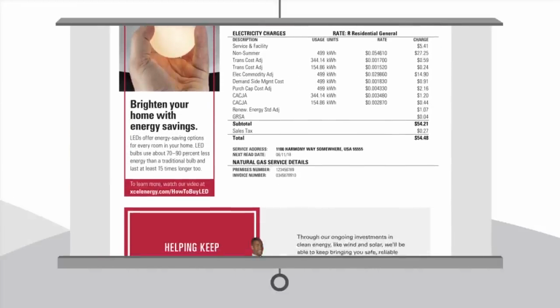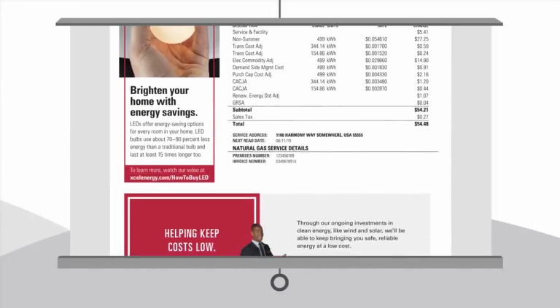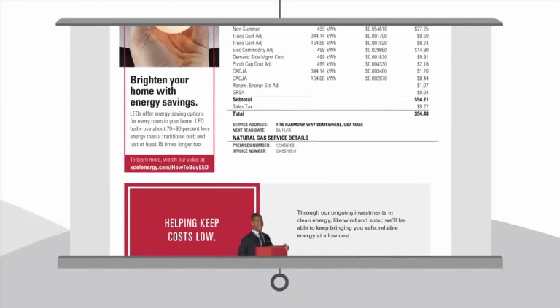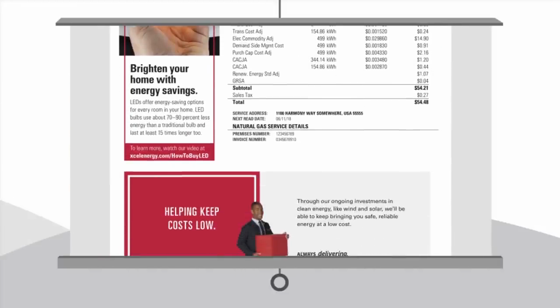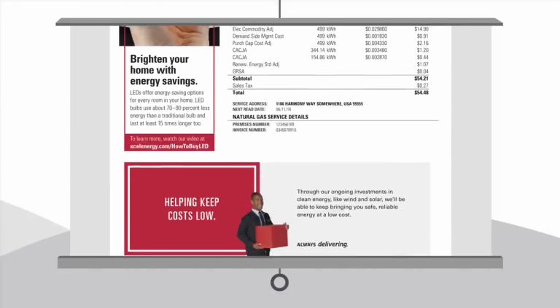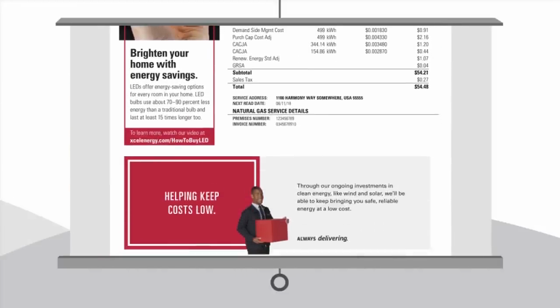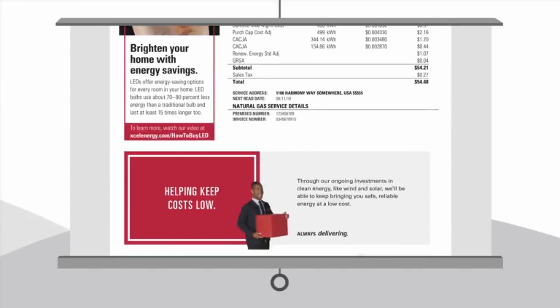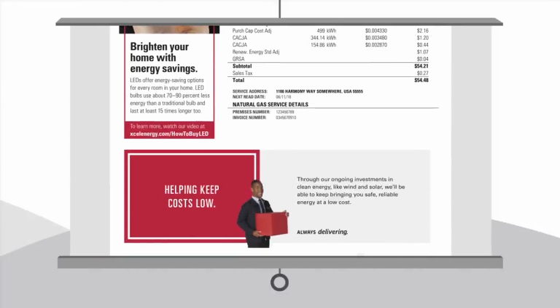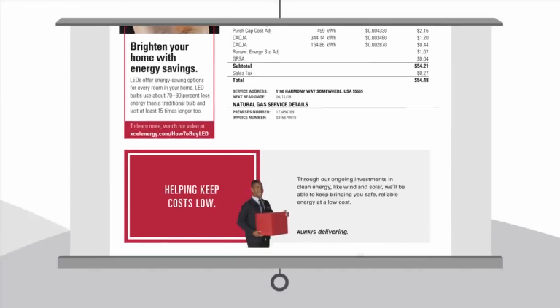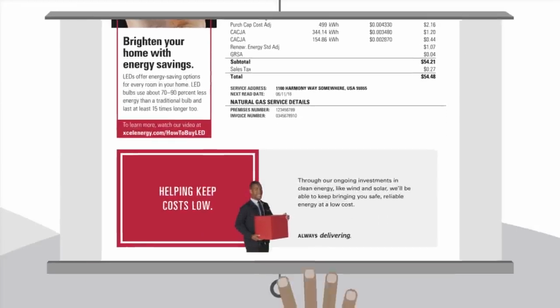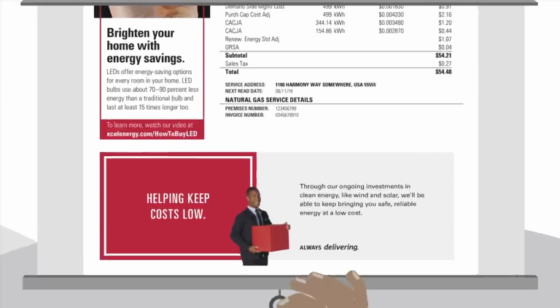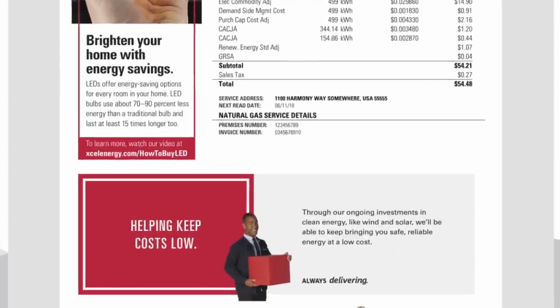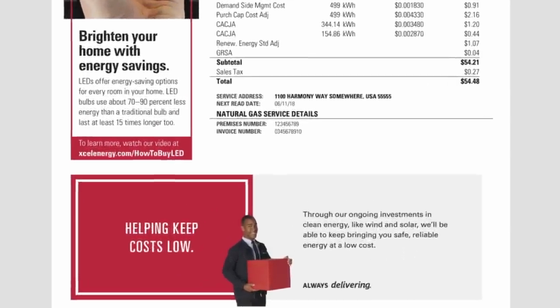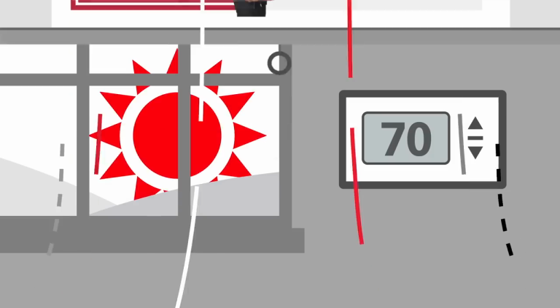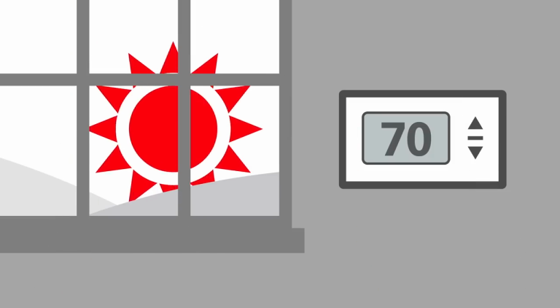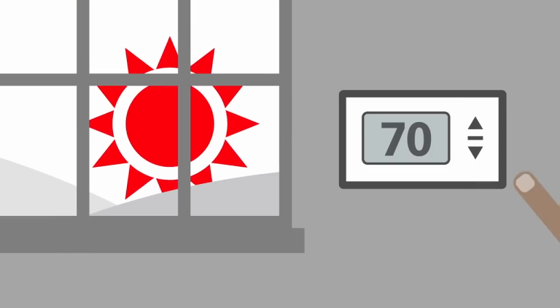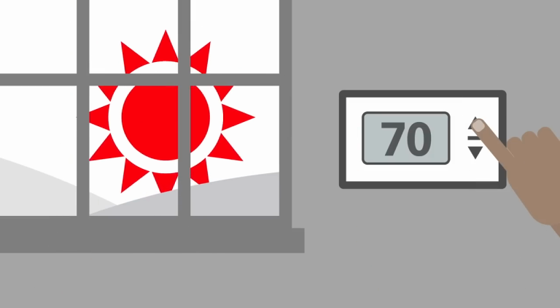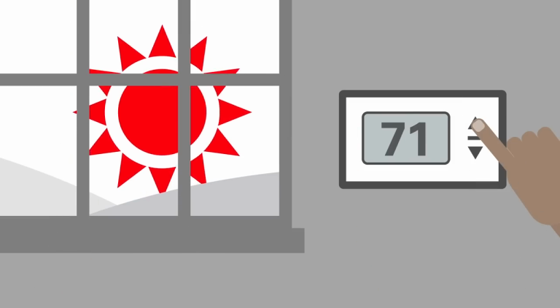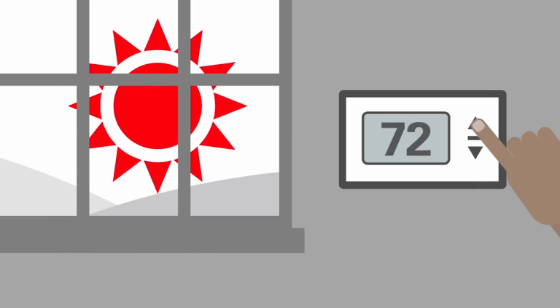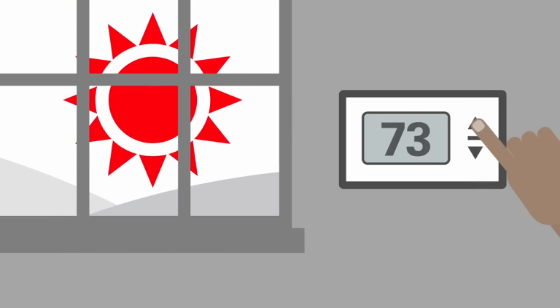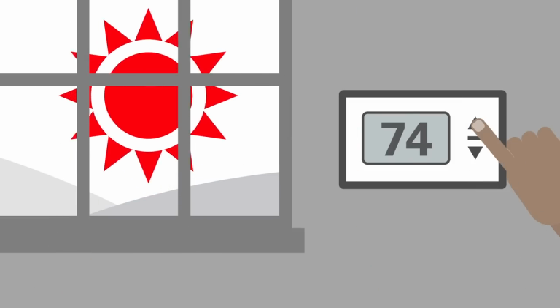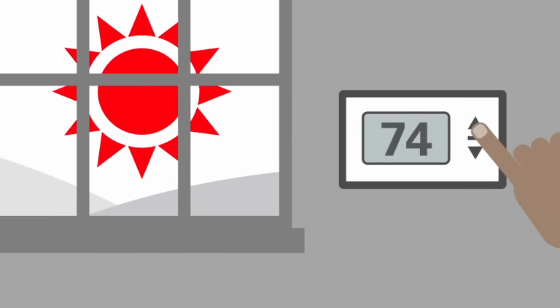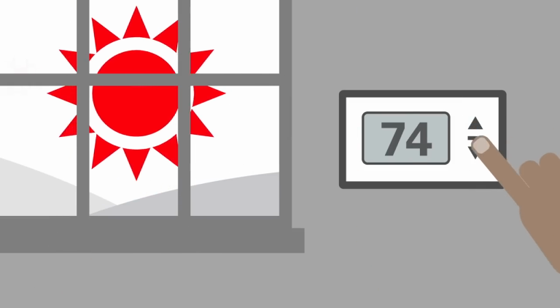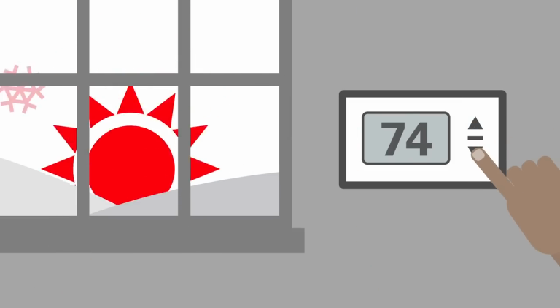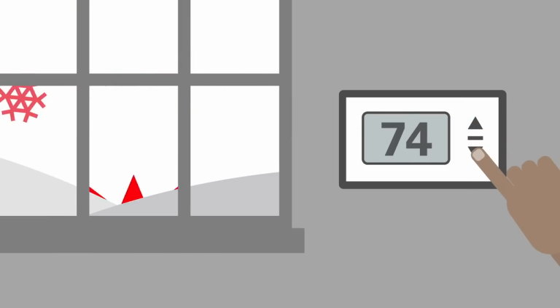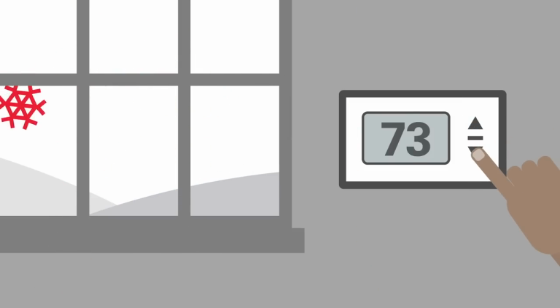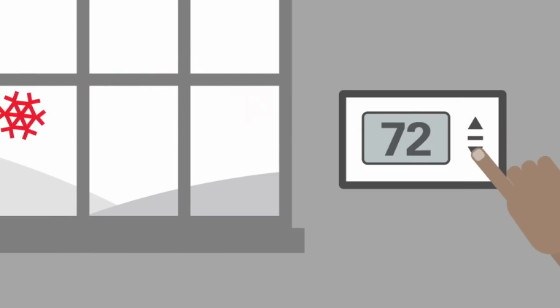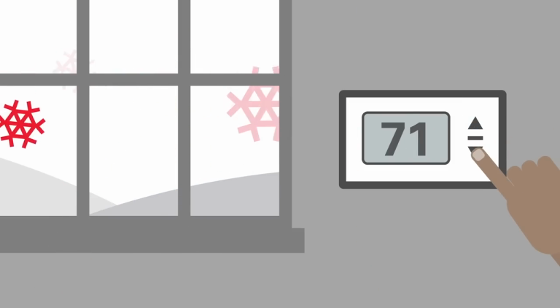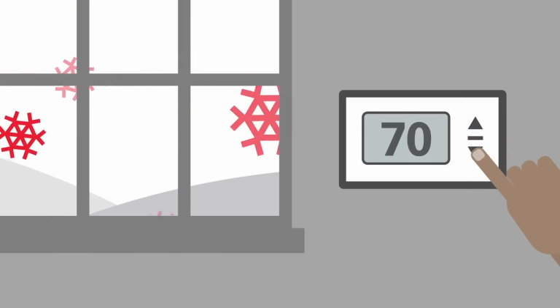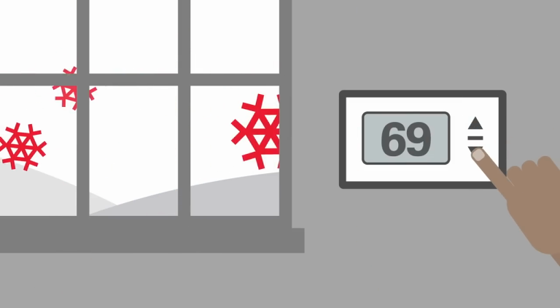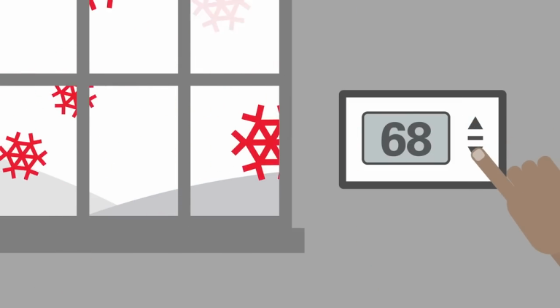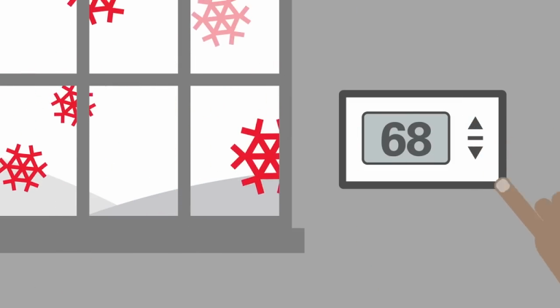Also, consider the weather and how you can best adjust your thermostat.